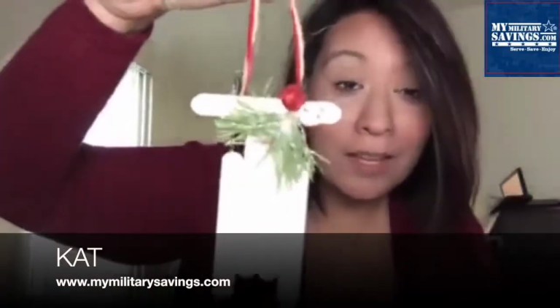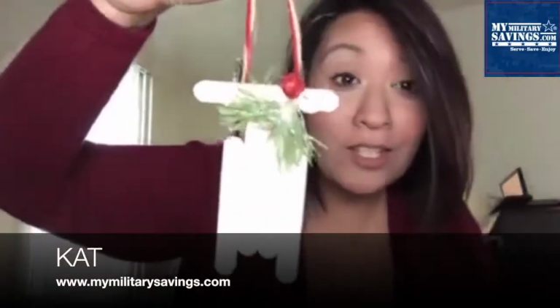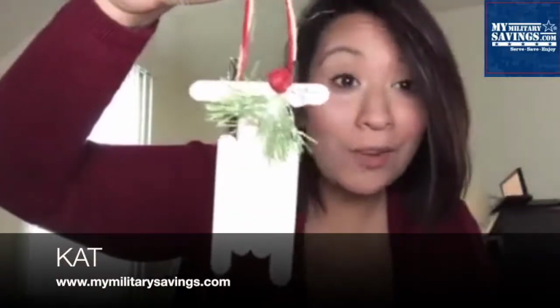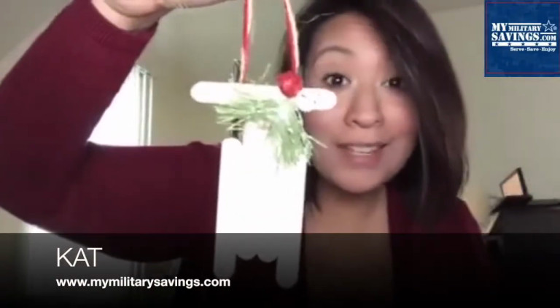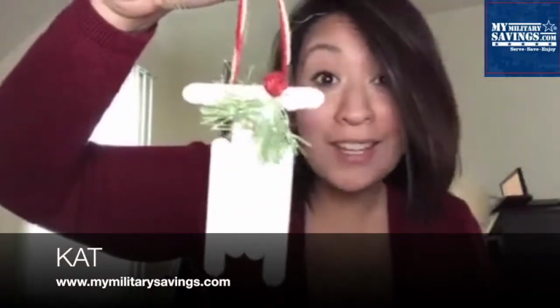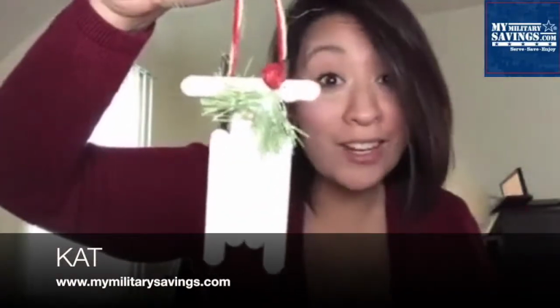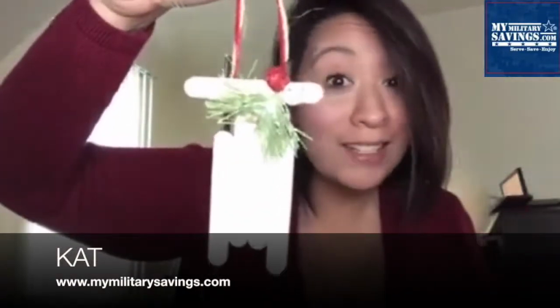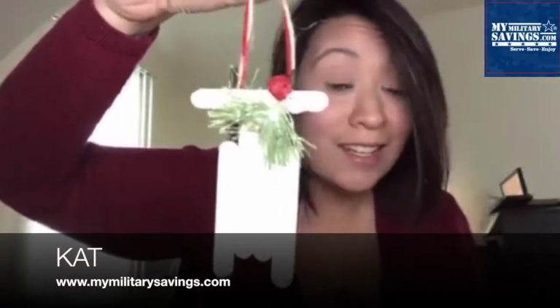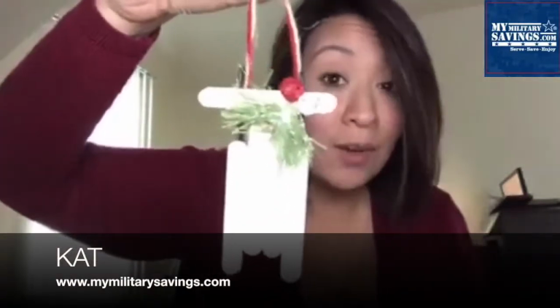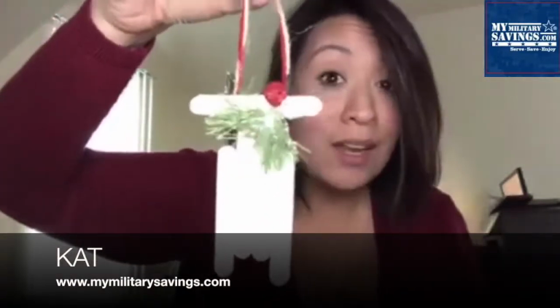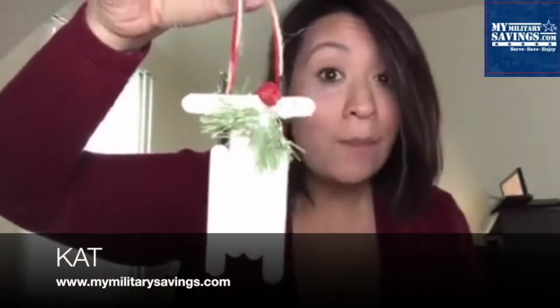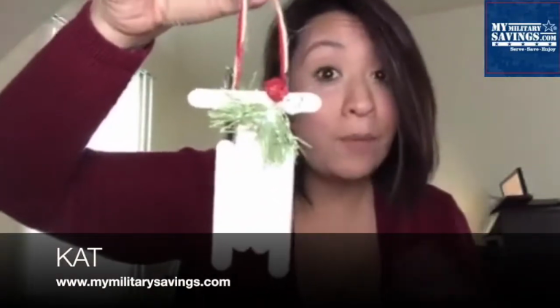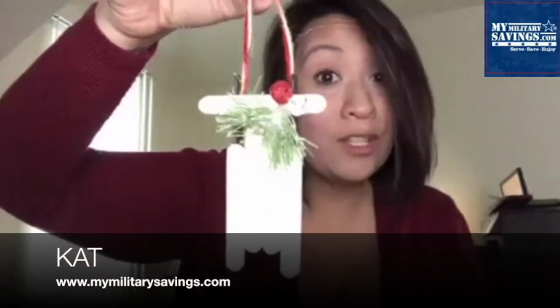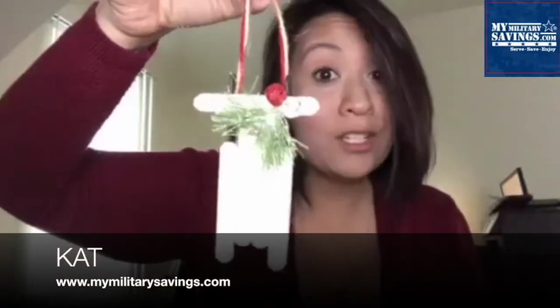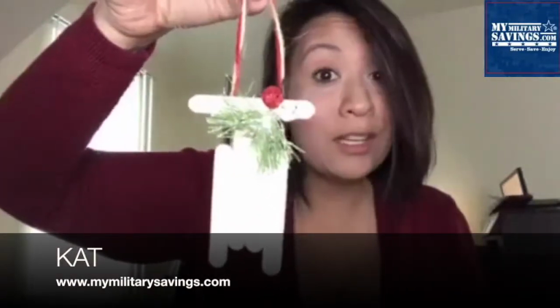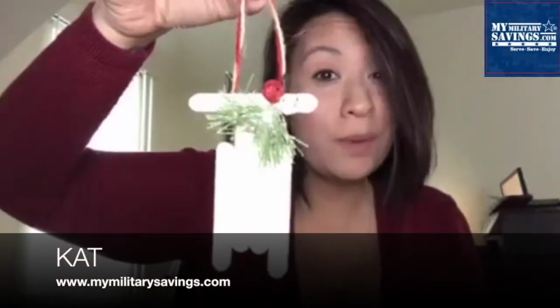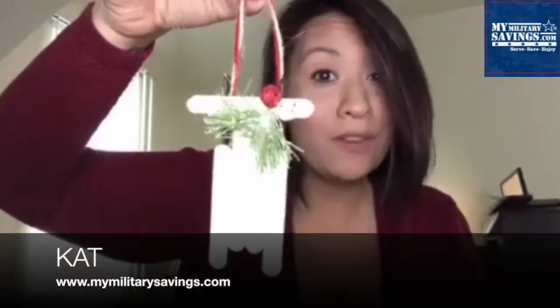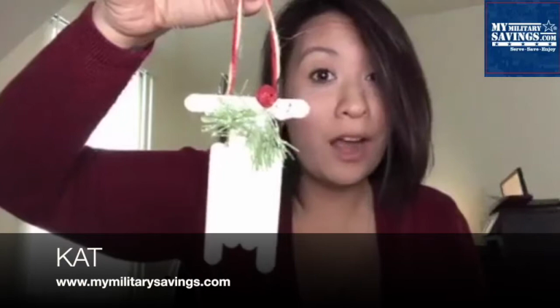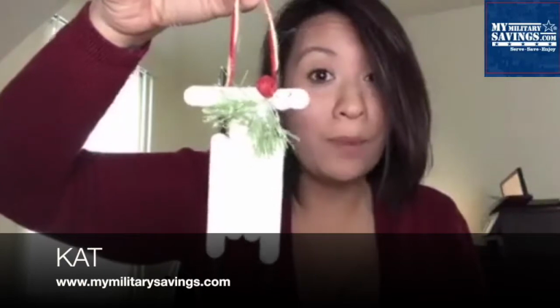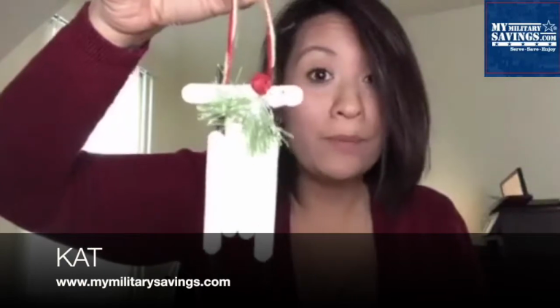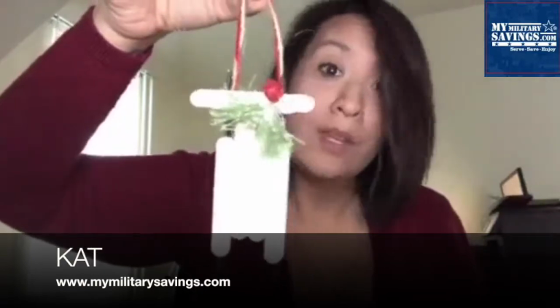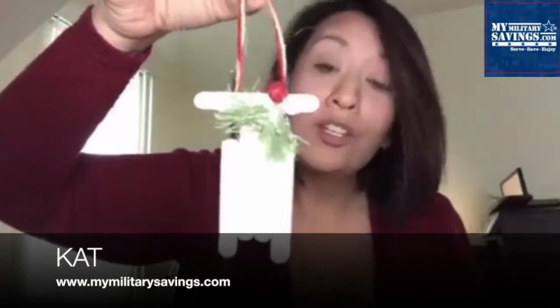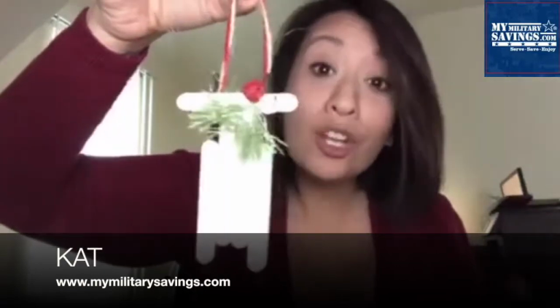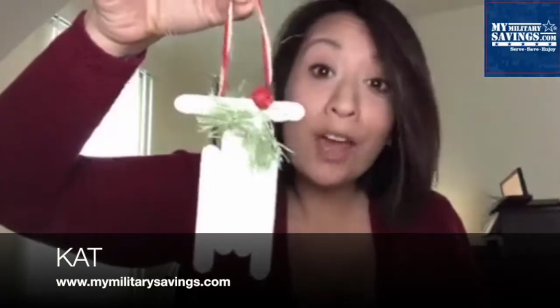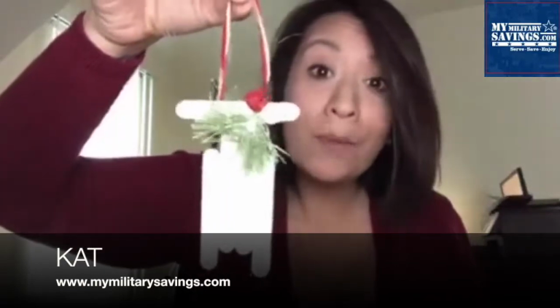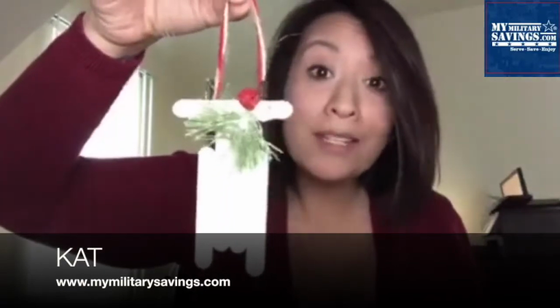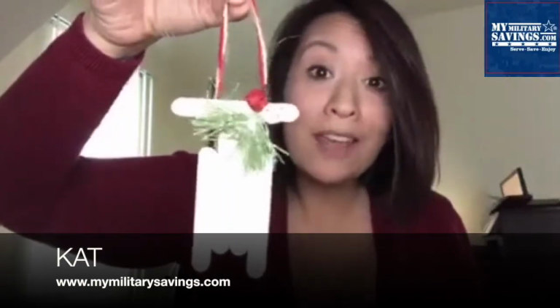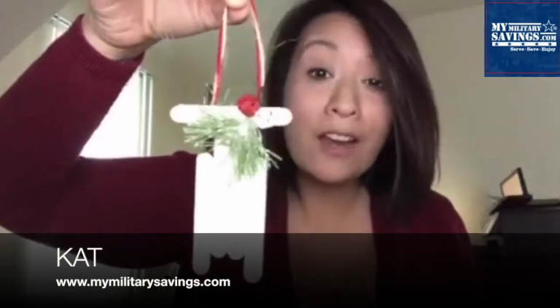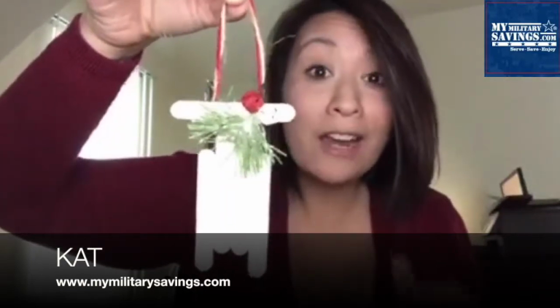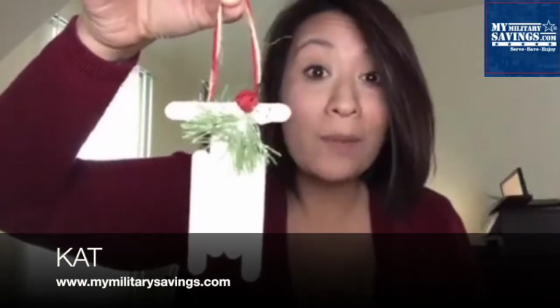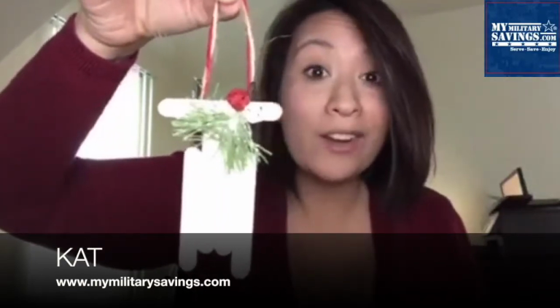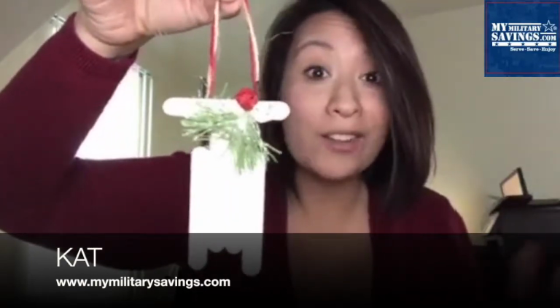It's so easy — your kids can do it, but with just a little bit of your help. To show you how to put it together, here are my girls.